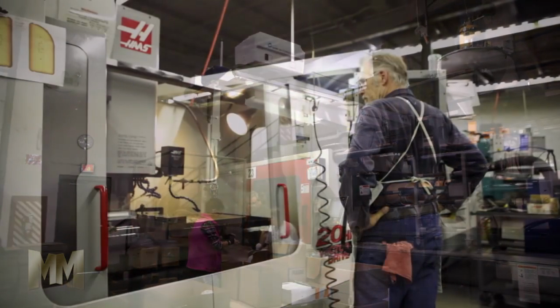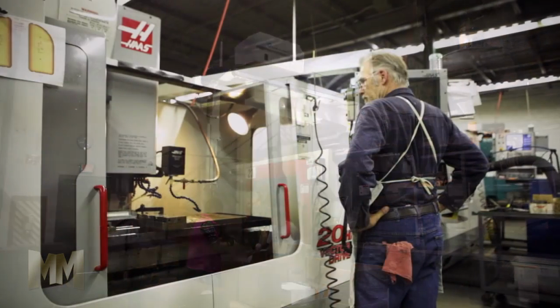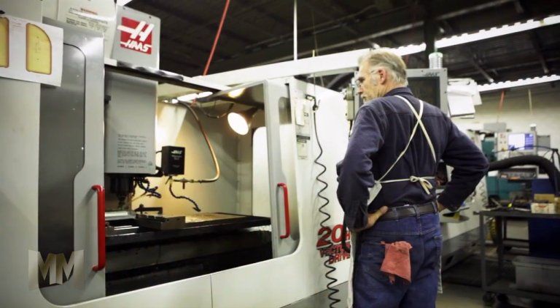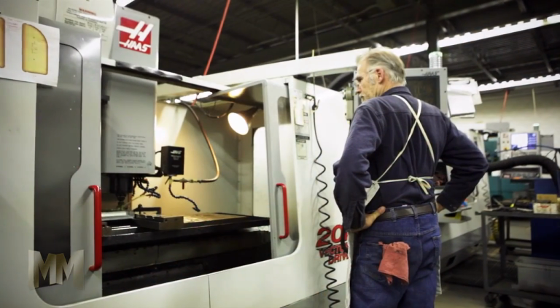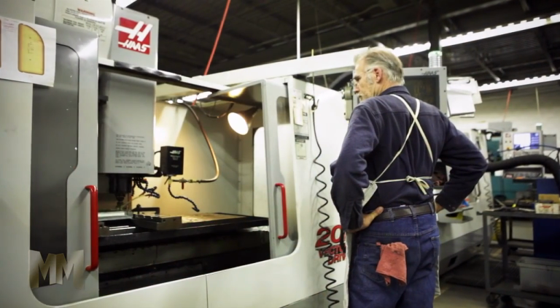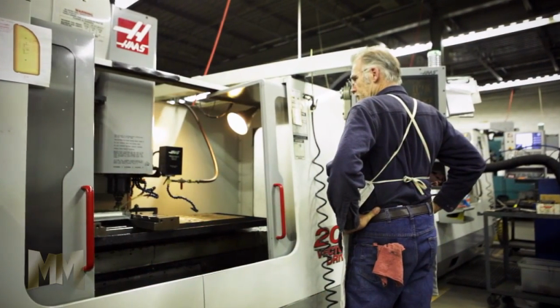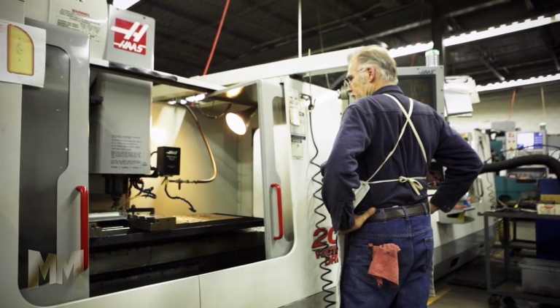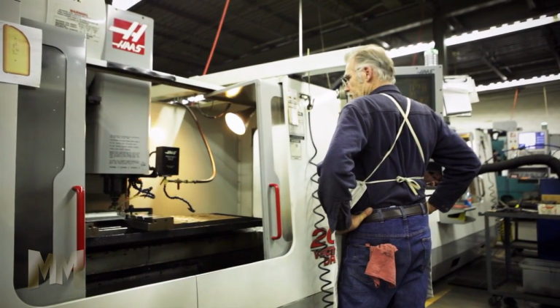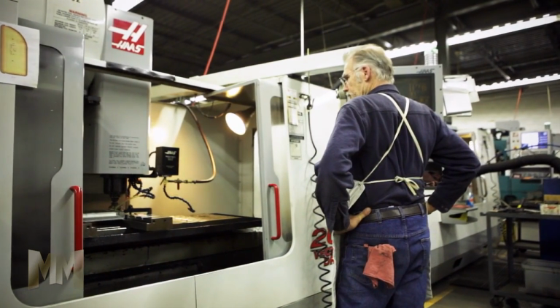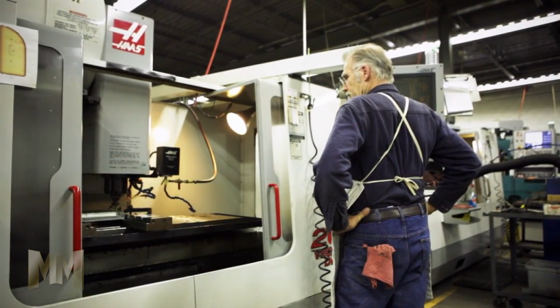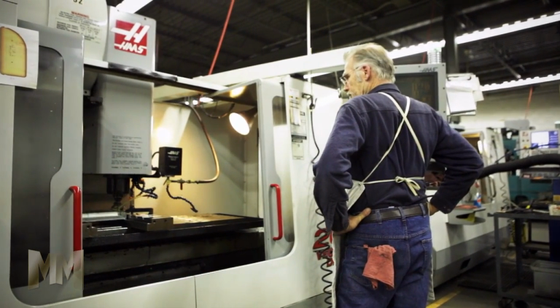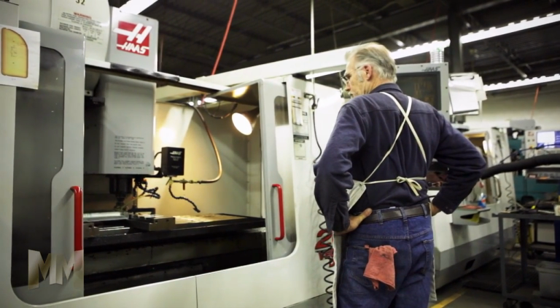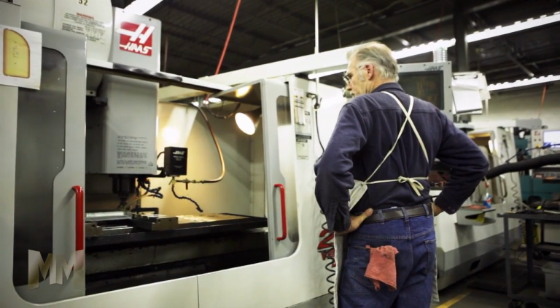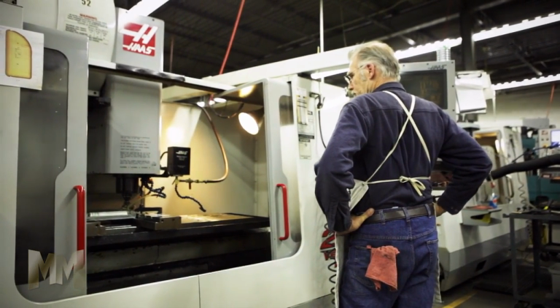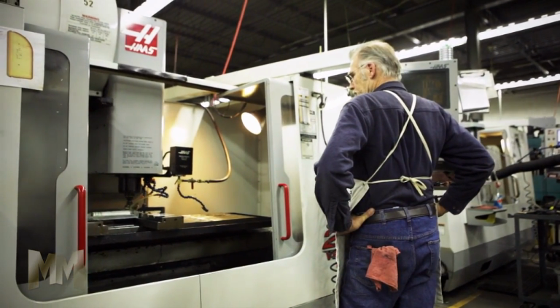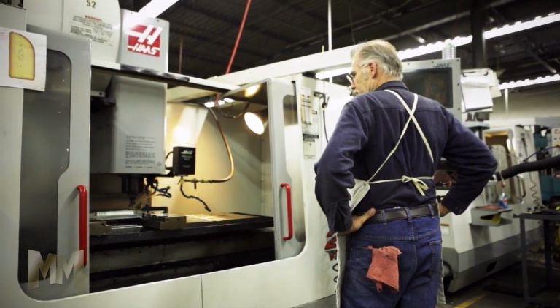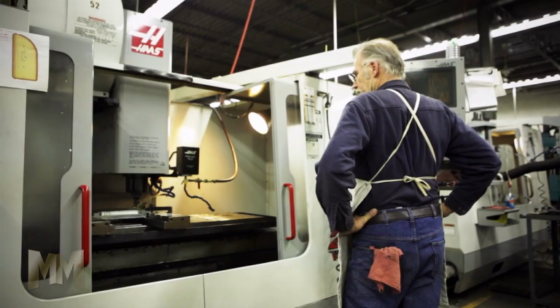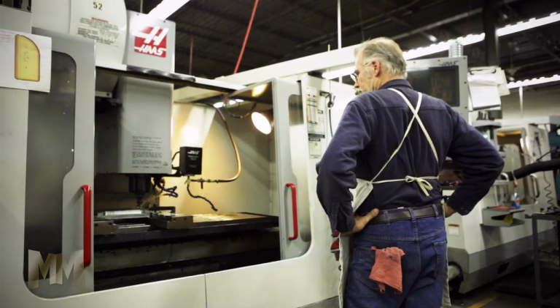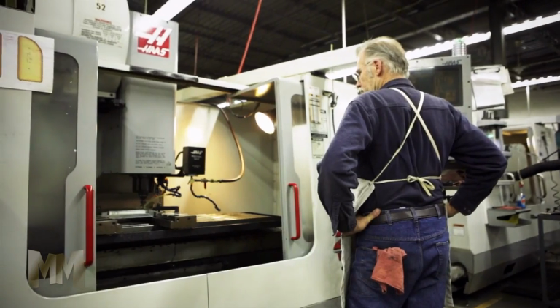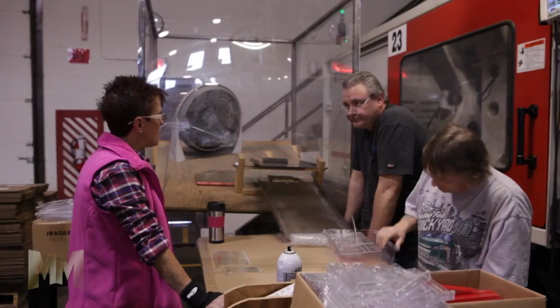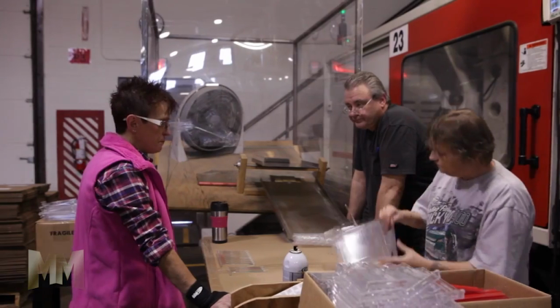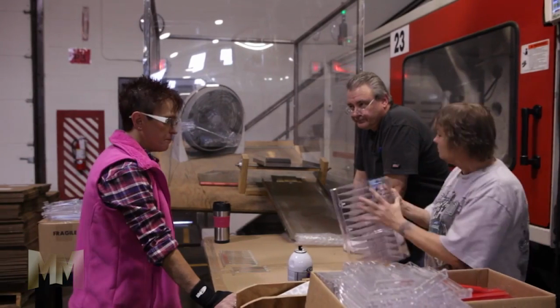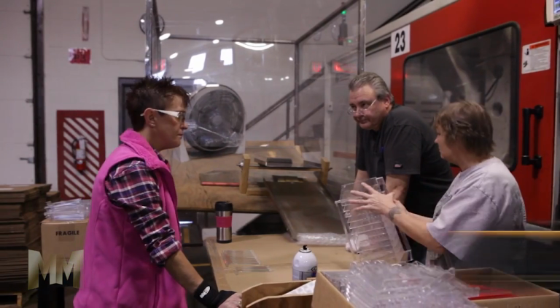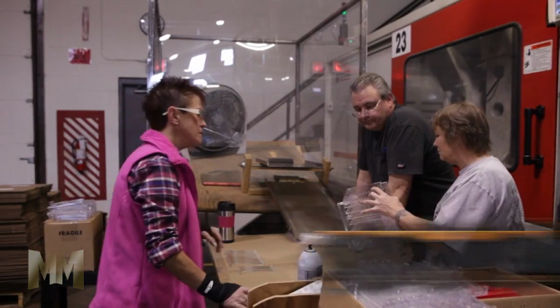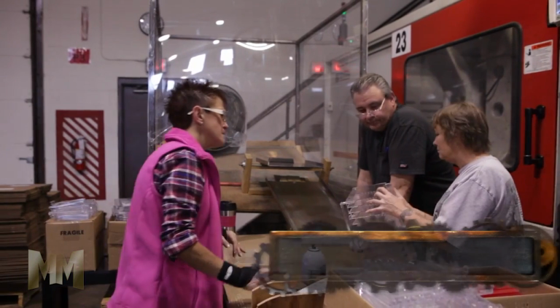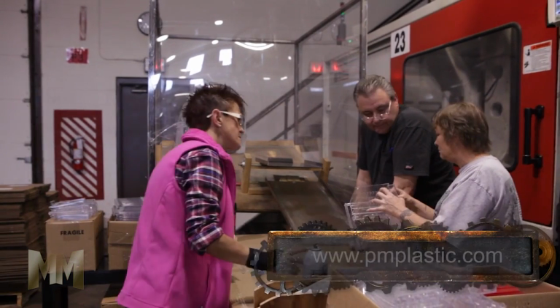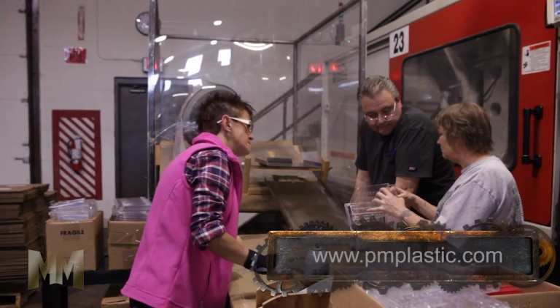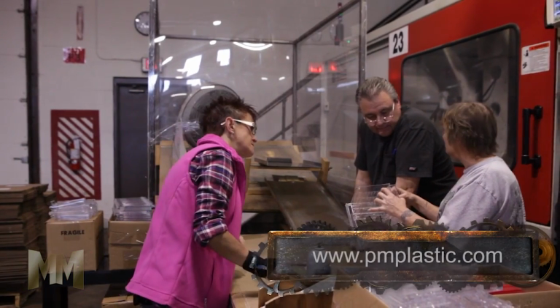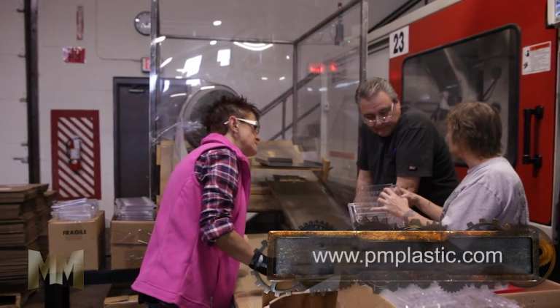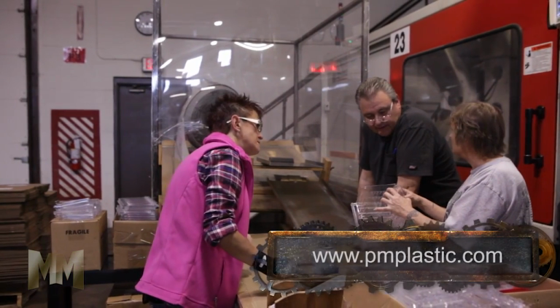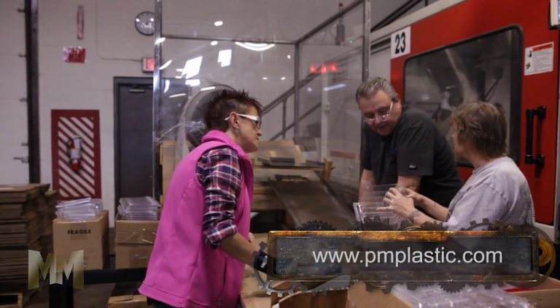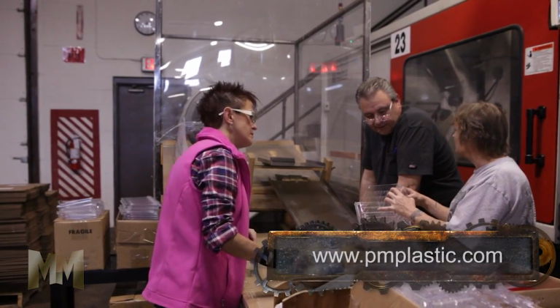PM Plastics' commitment to quality ensures that nothing distracts the shopper from properly placed and brightly lit merchandise.